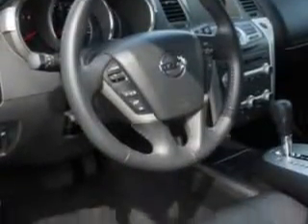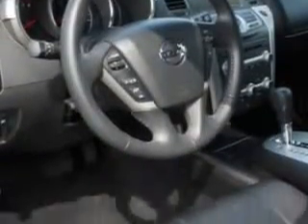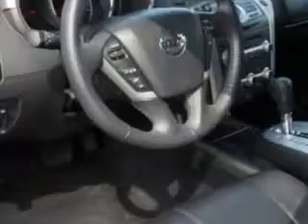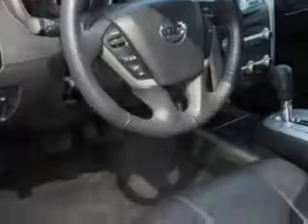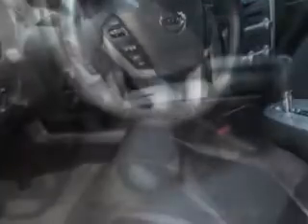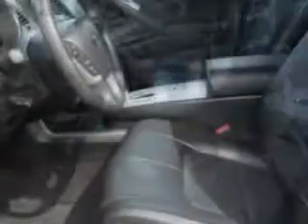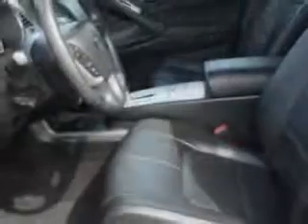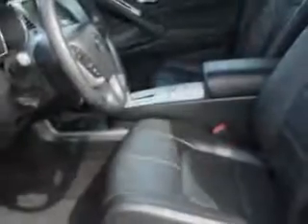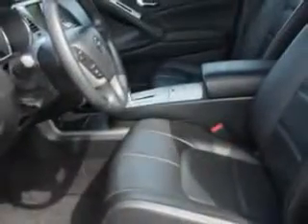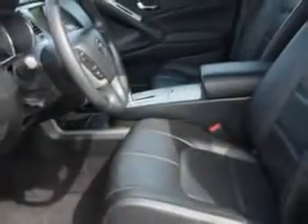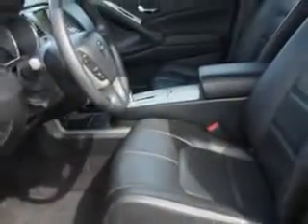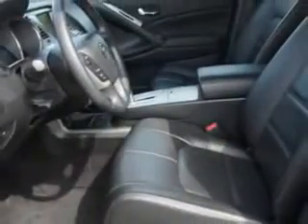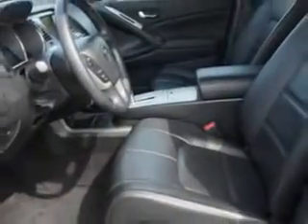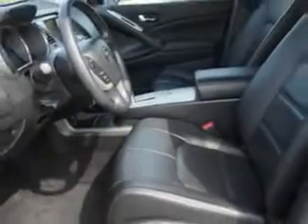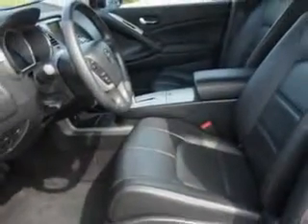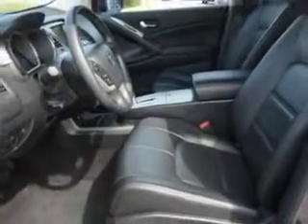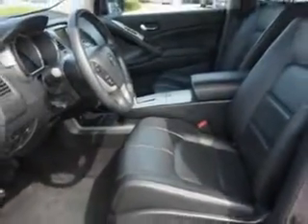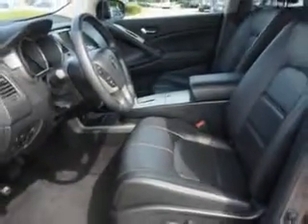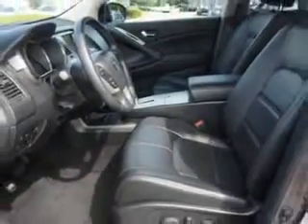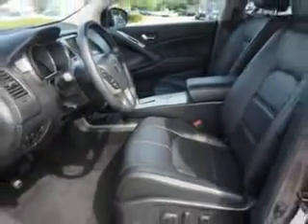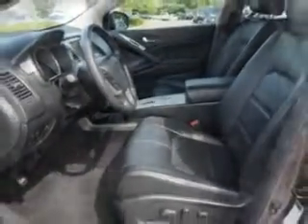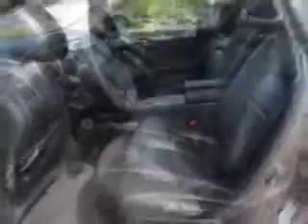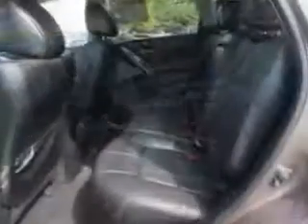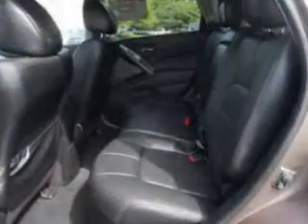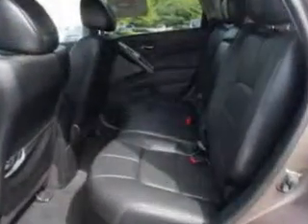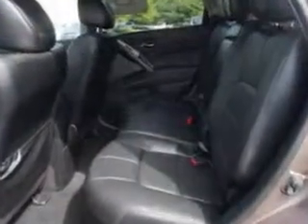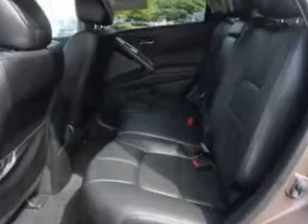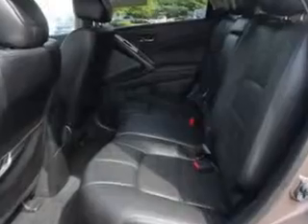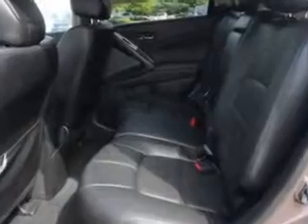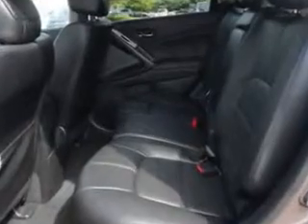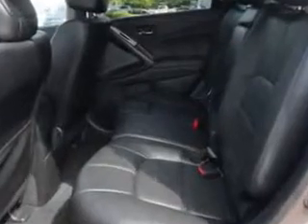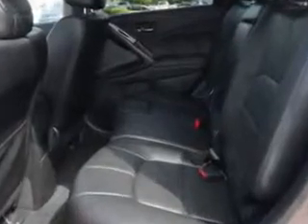Enjoy the drive and have peace of mind in this 2011 Nissan Murano. See us at Edison Nissan today.